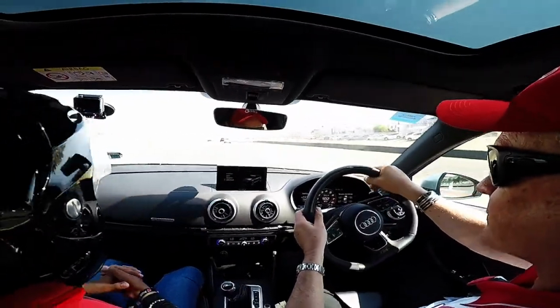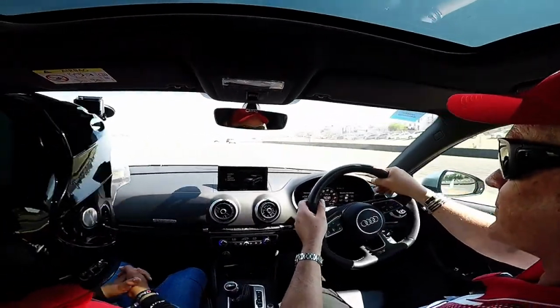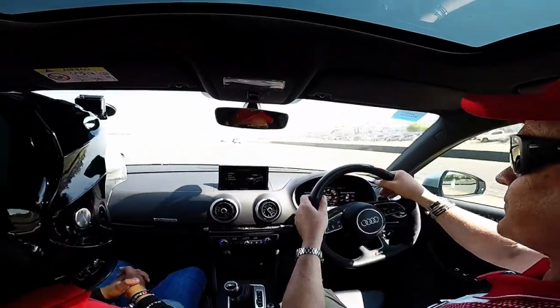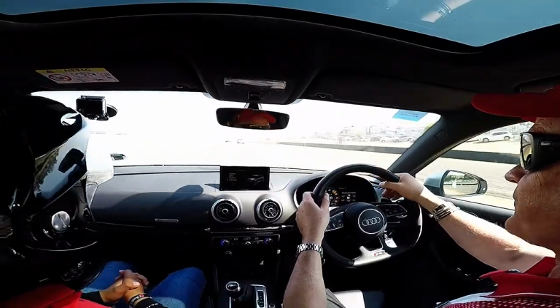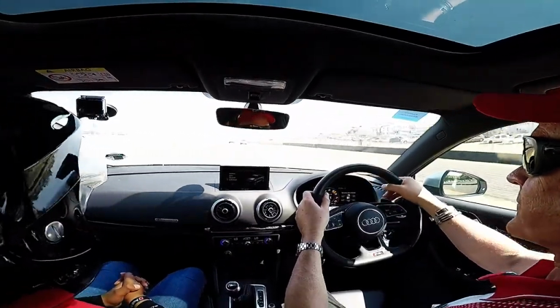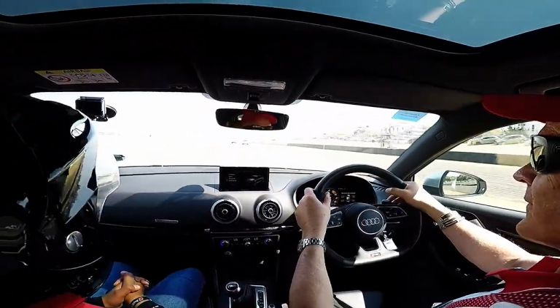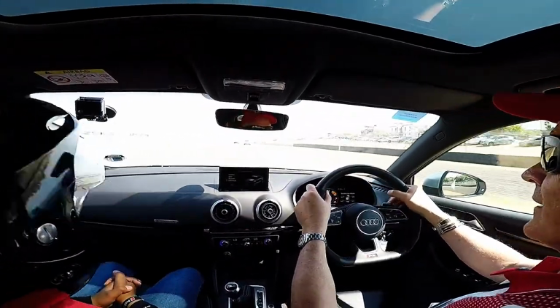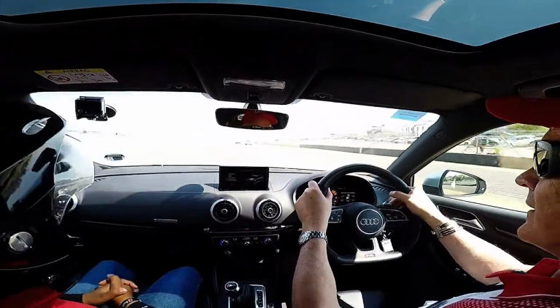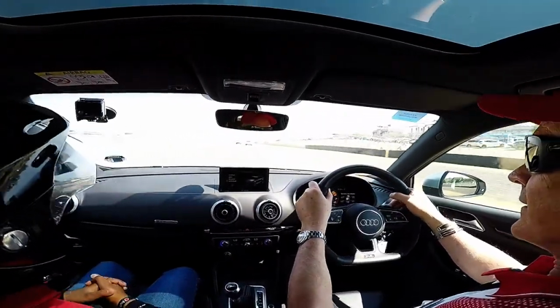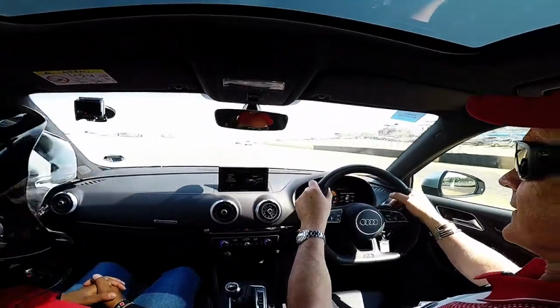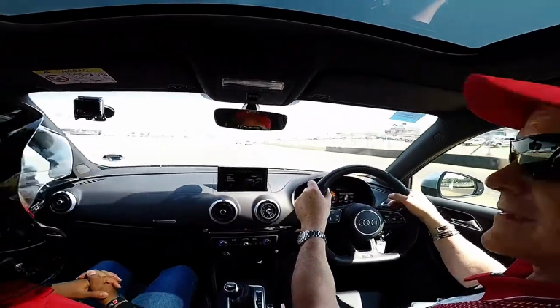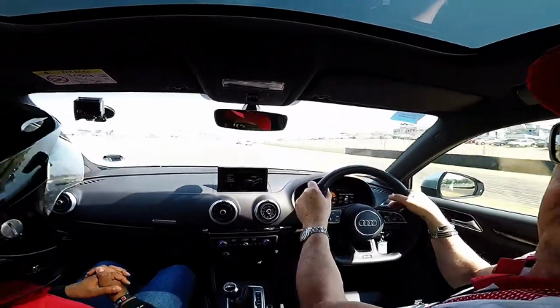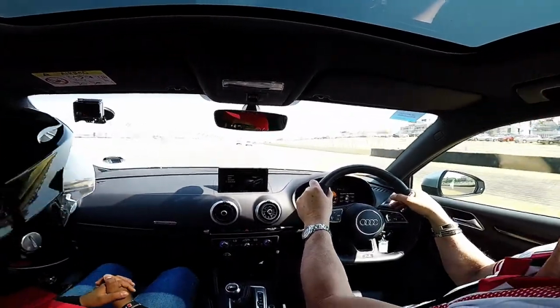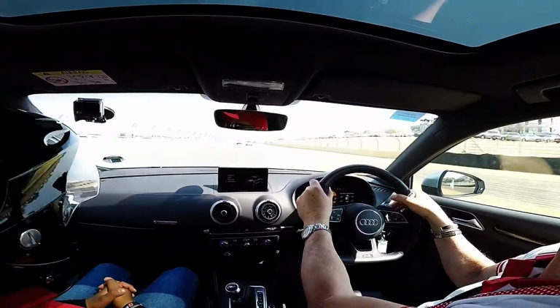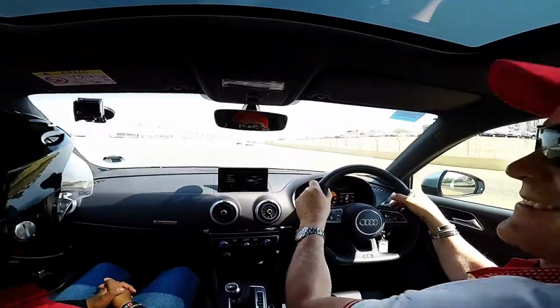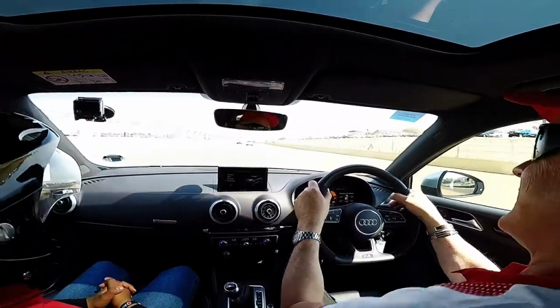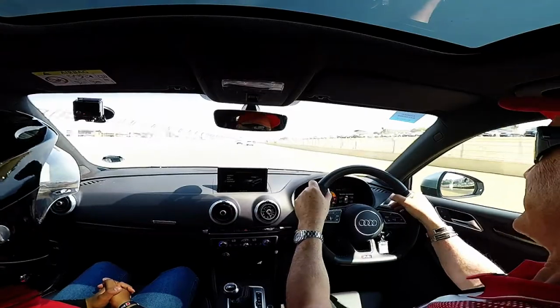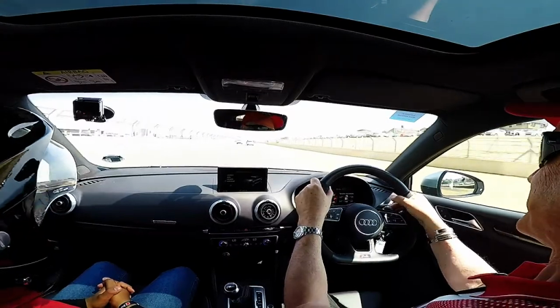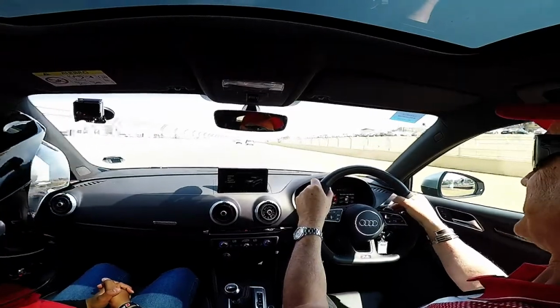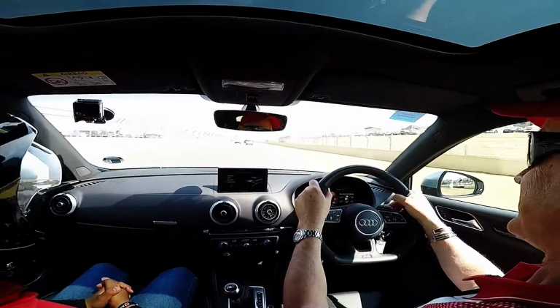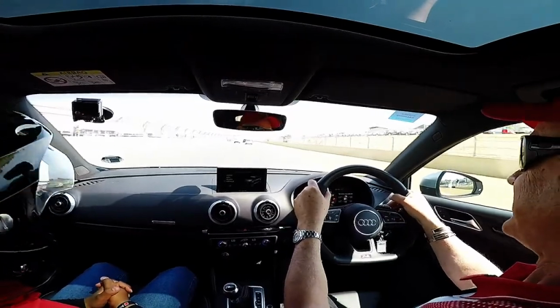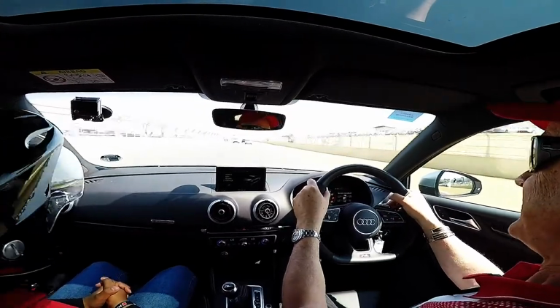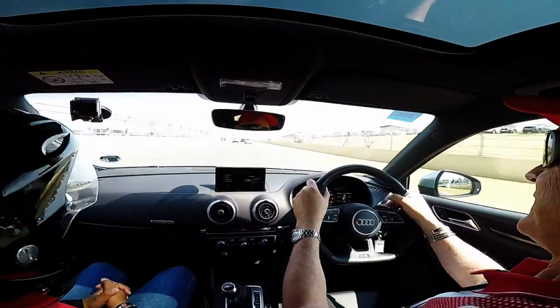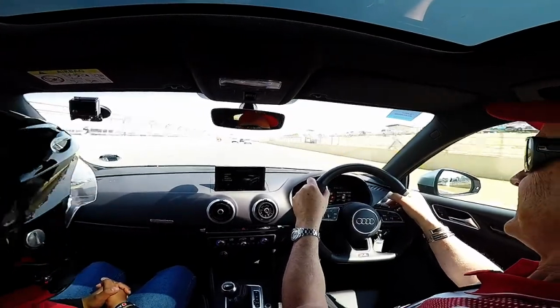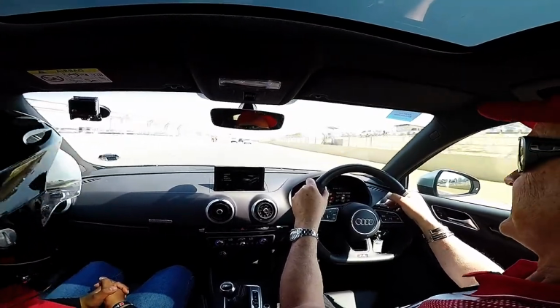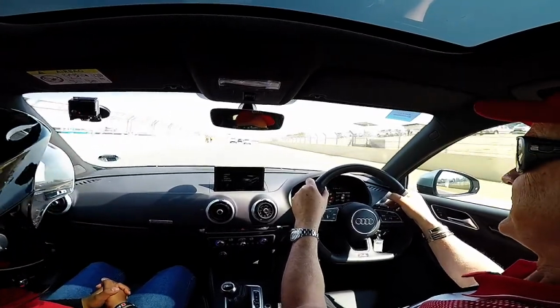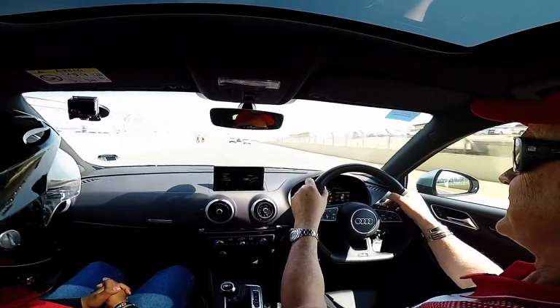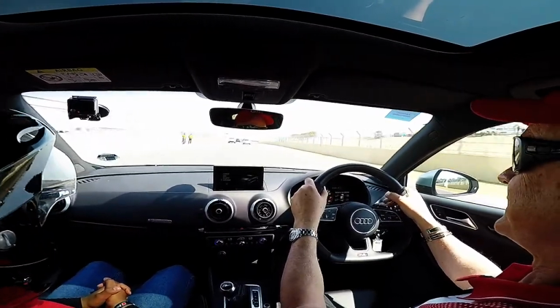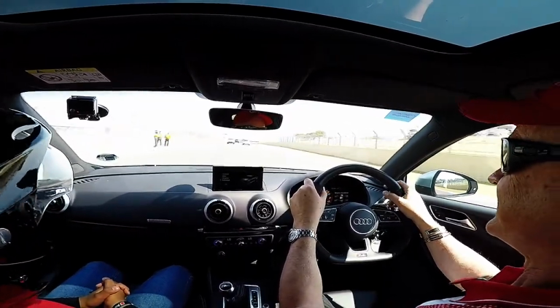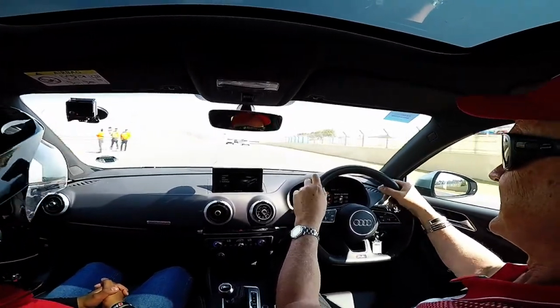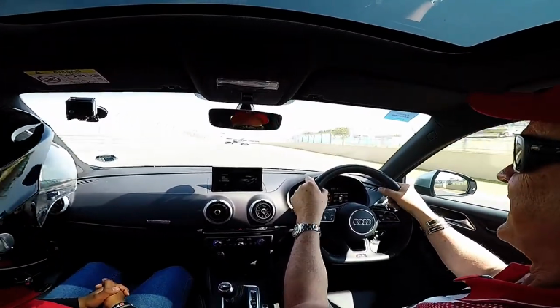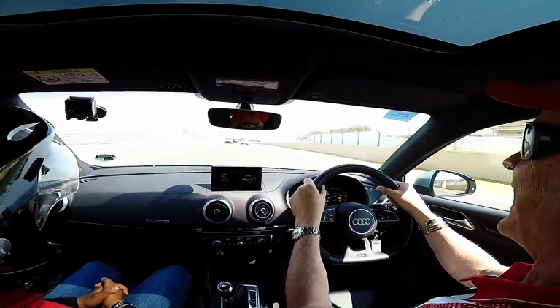So I drive the RS6 daily. But I have more fun in my wife's RS3.